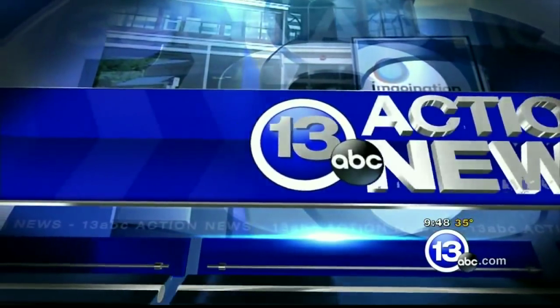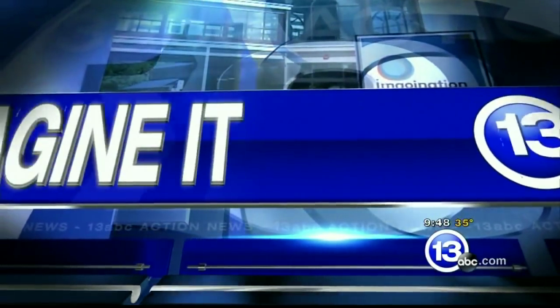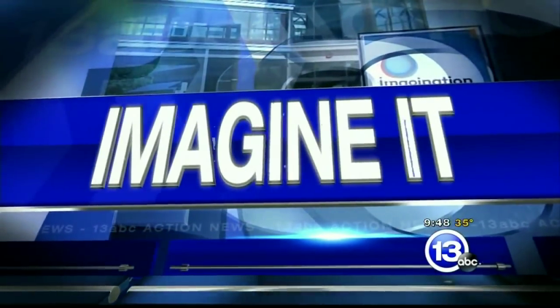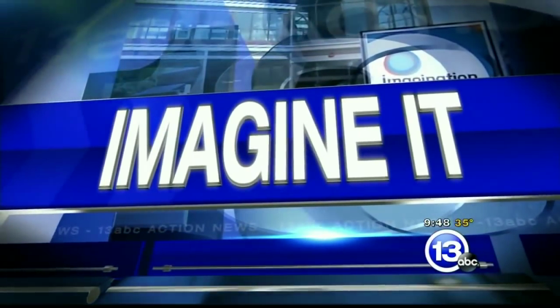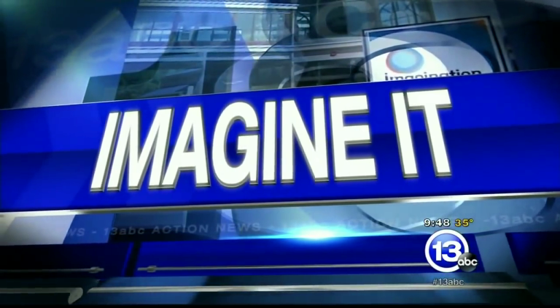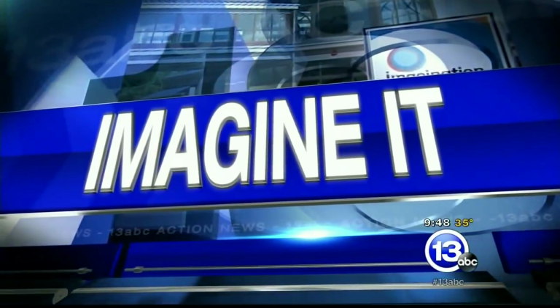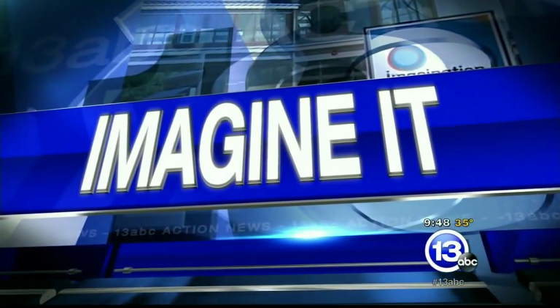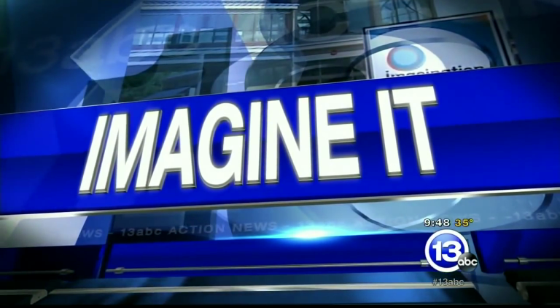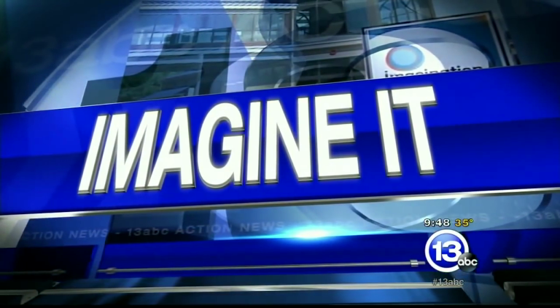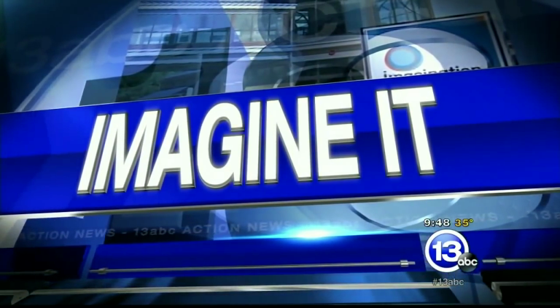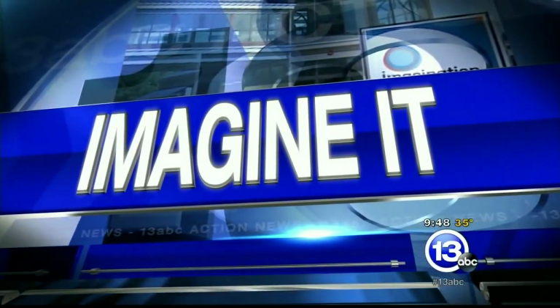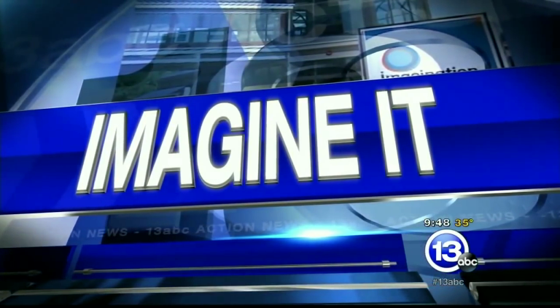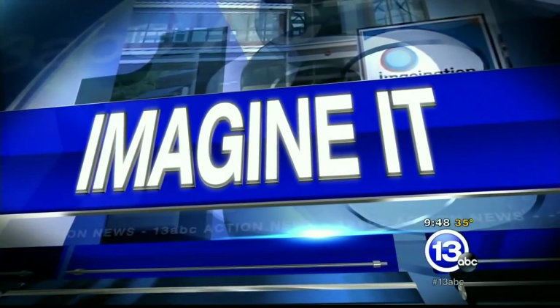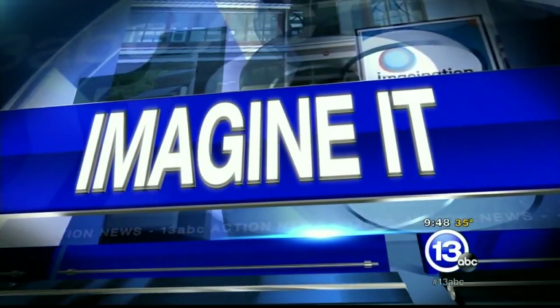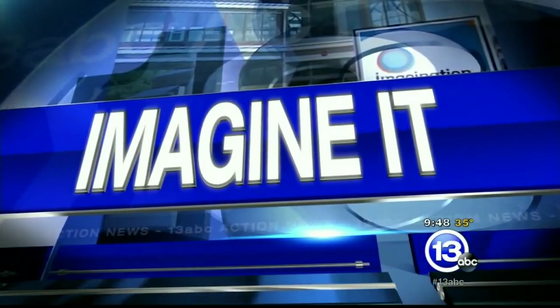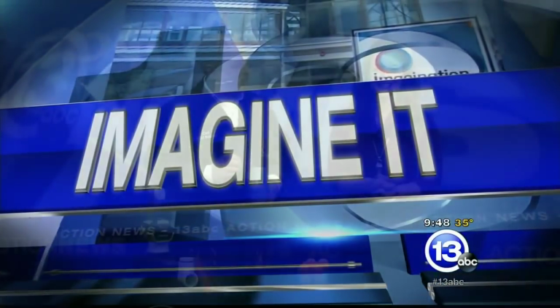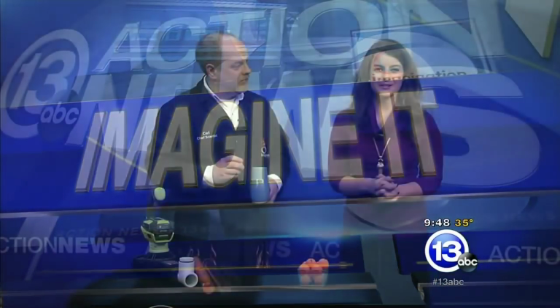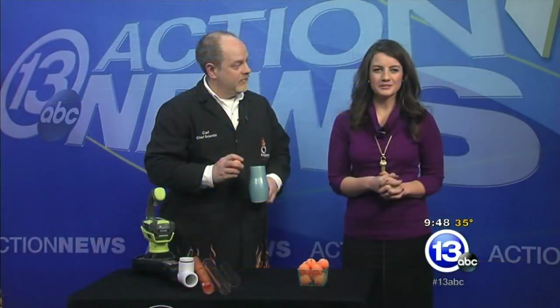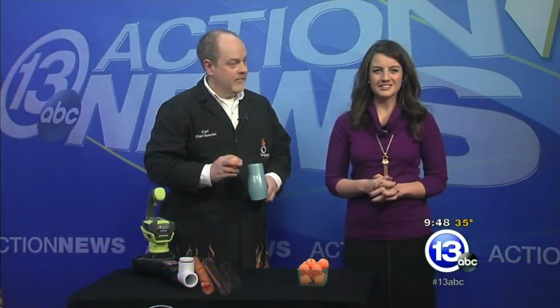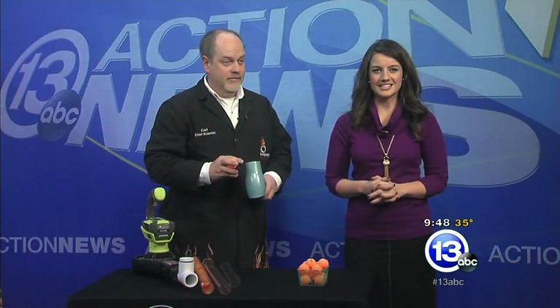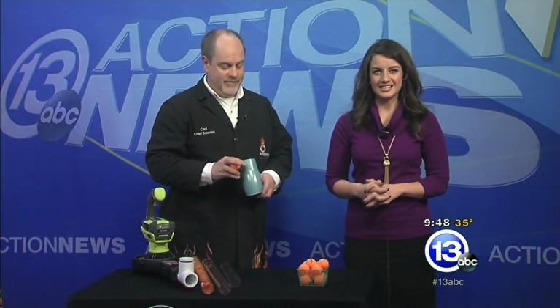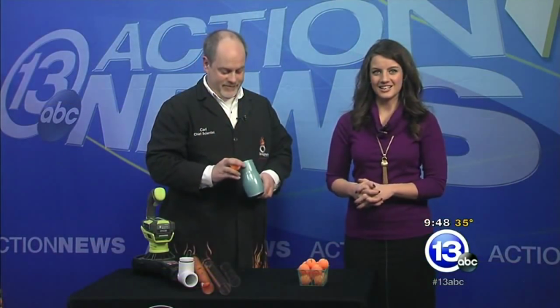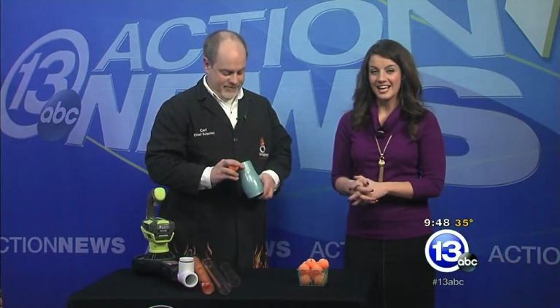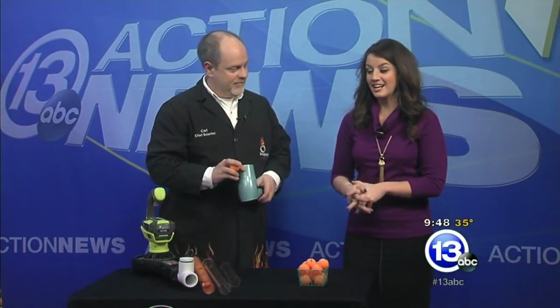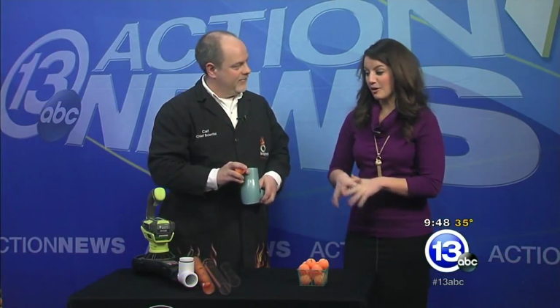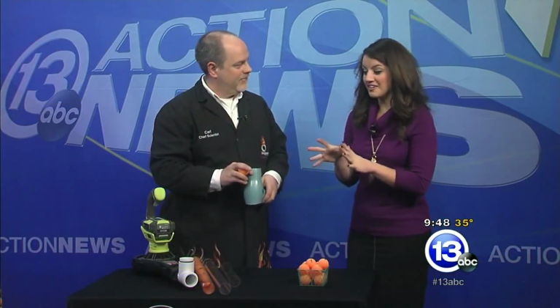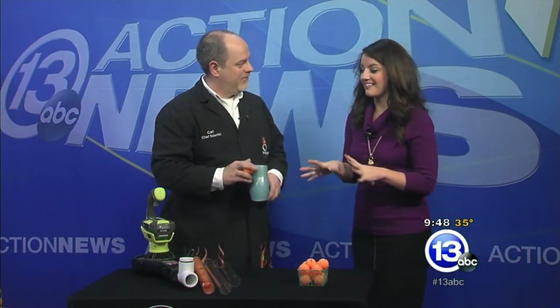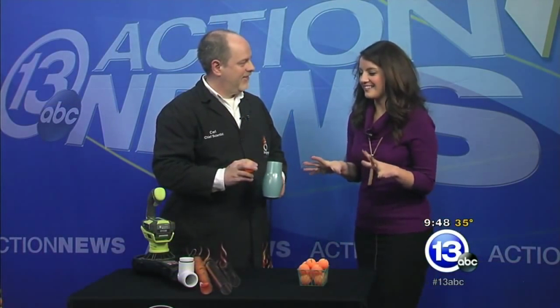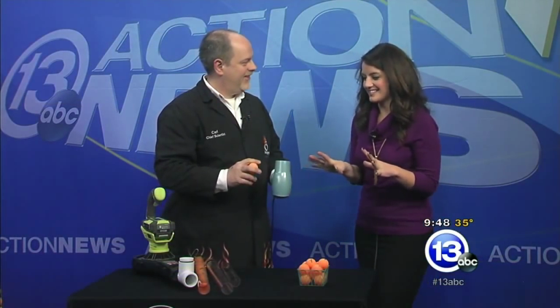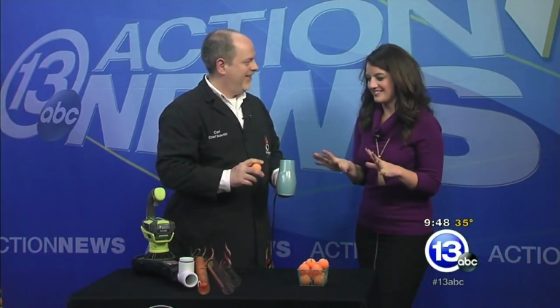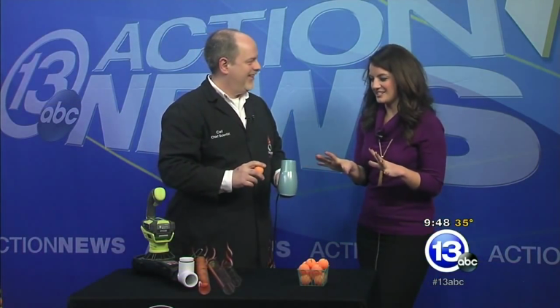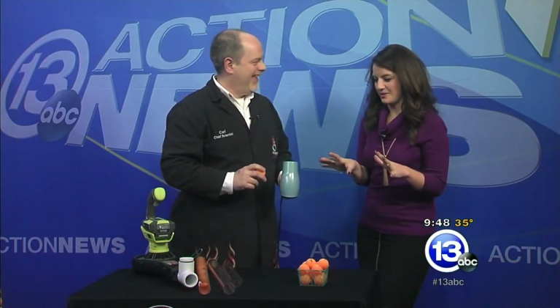It is time to Imagine It! Imagination Station's Chief Scientist Carl Nelson is here and I'm already liking the sound of this one.